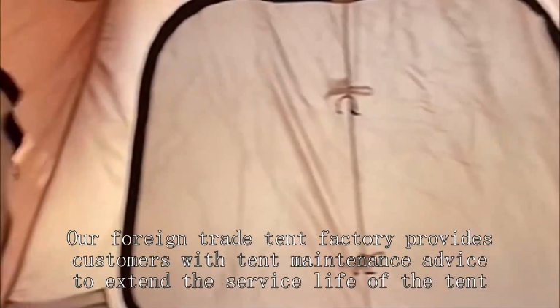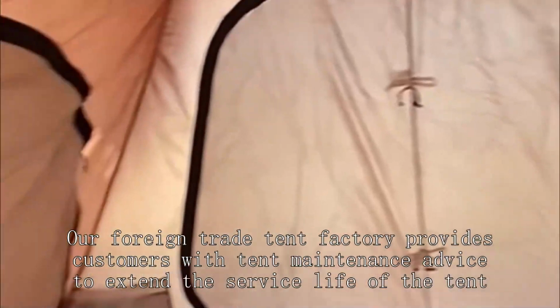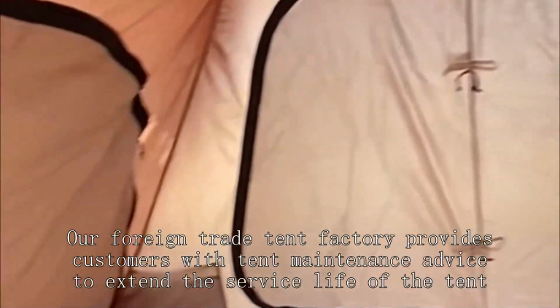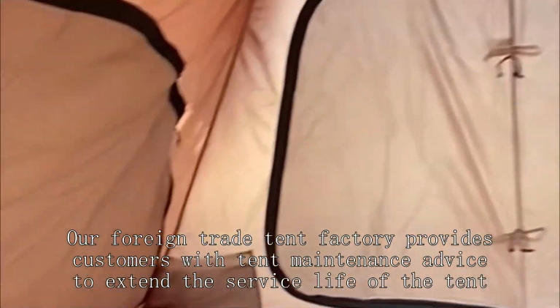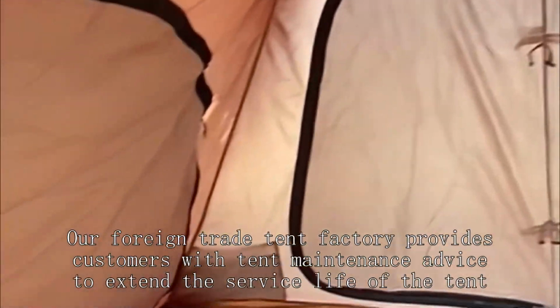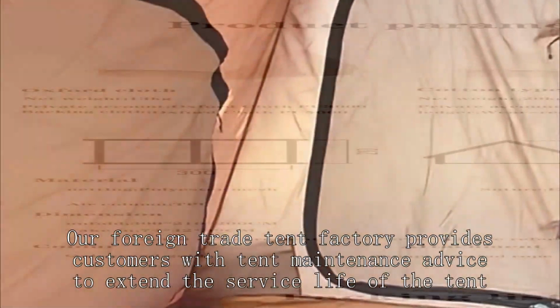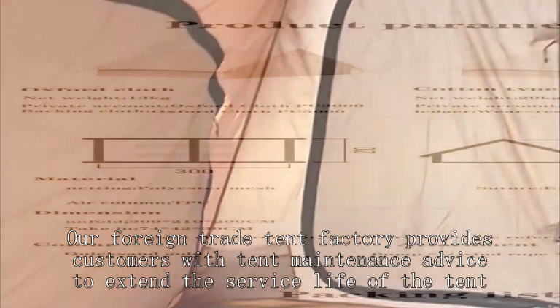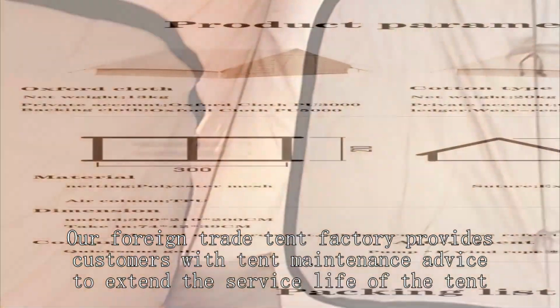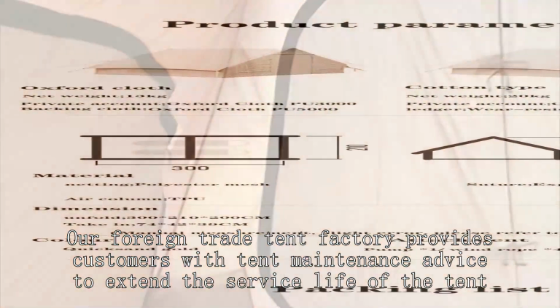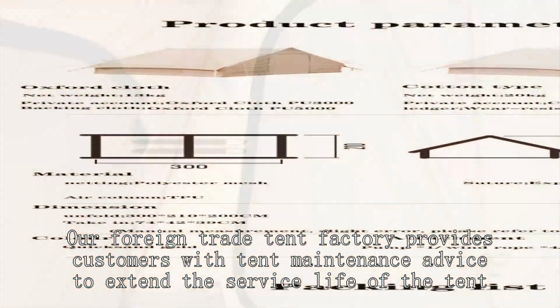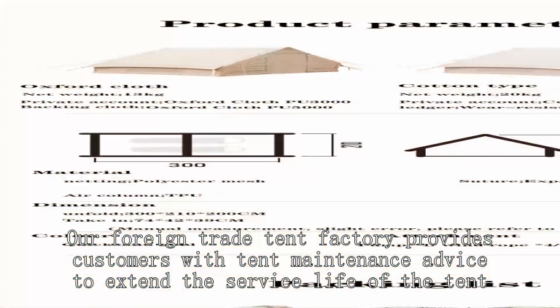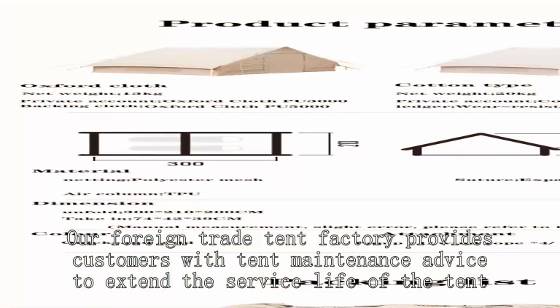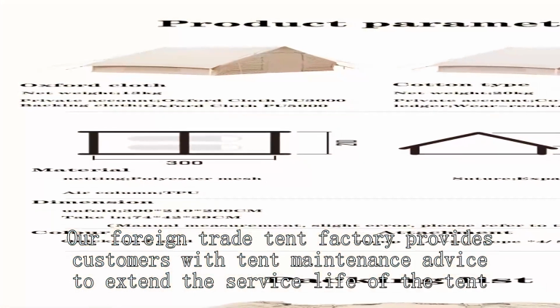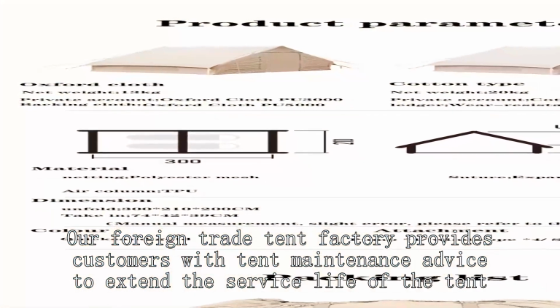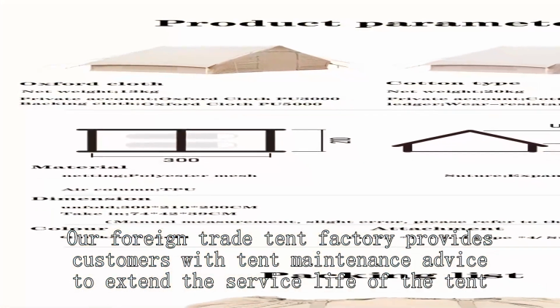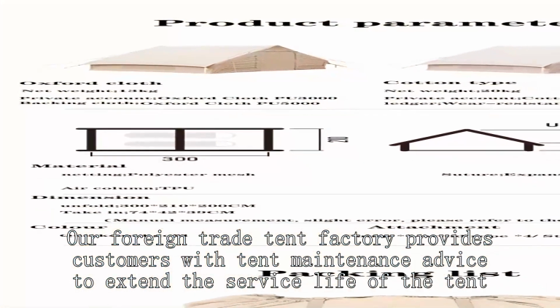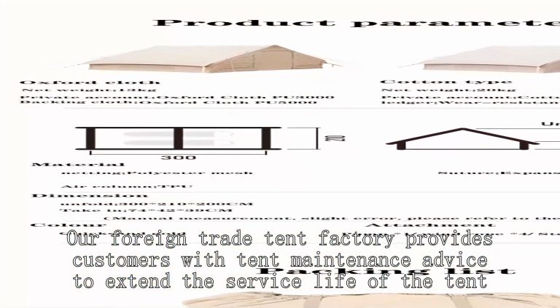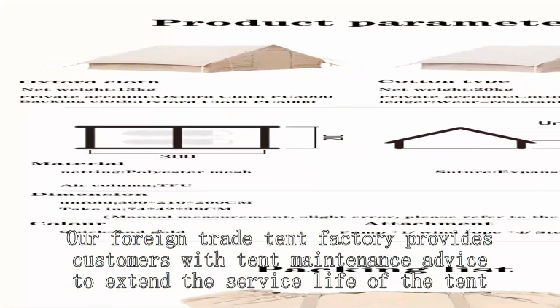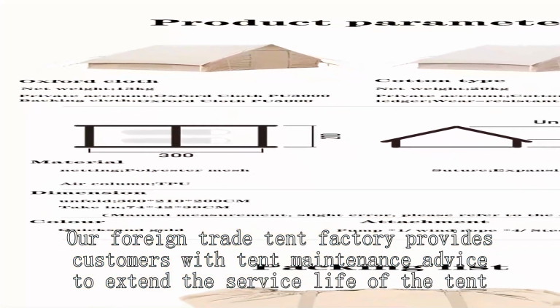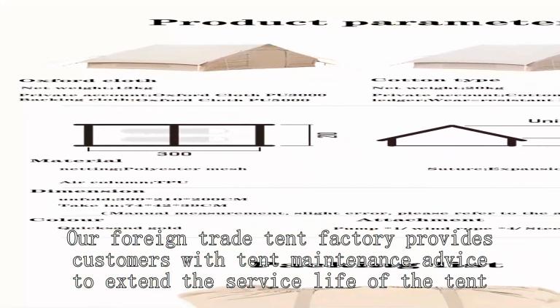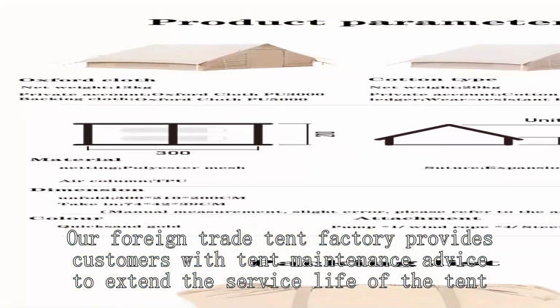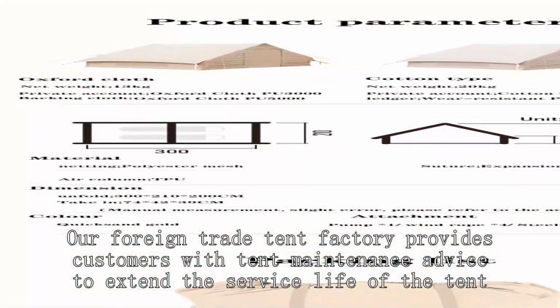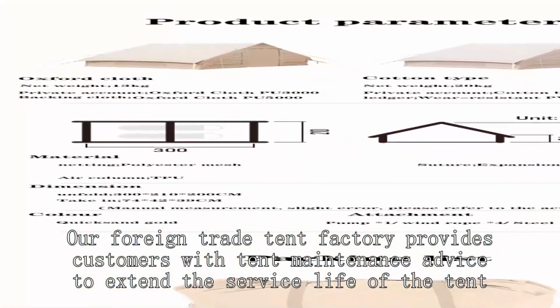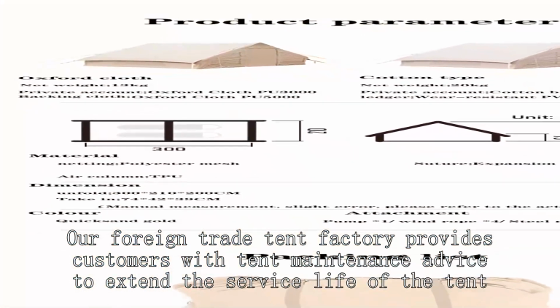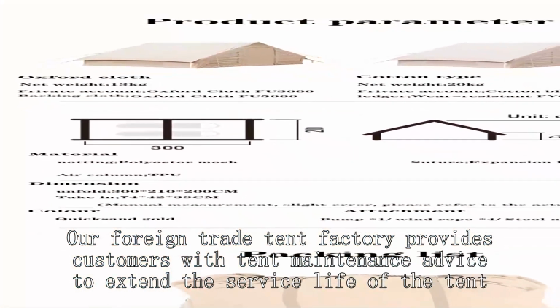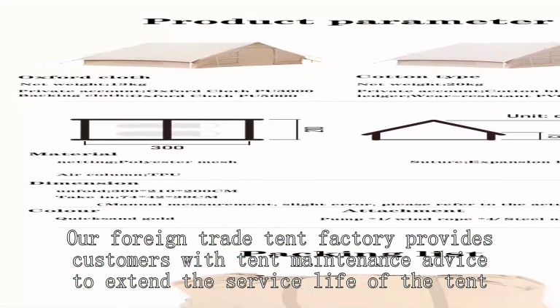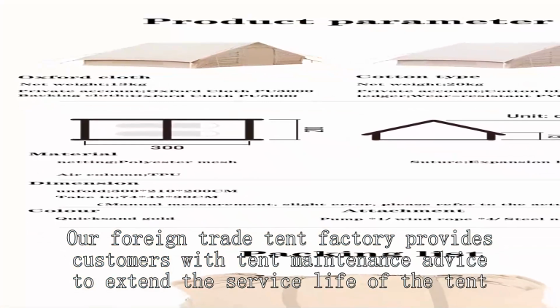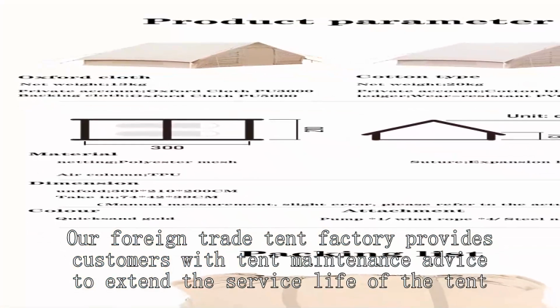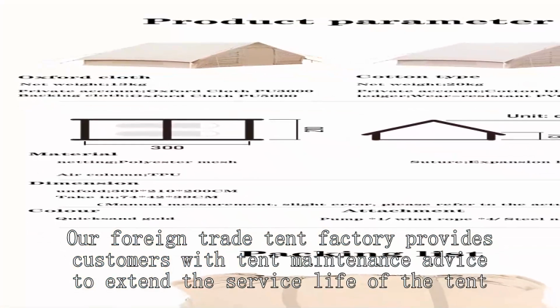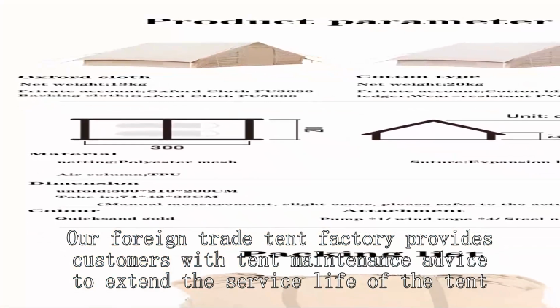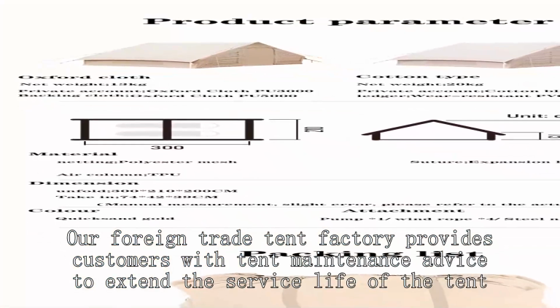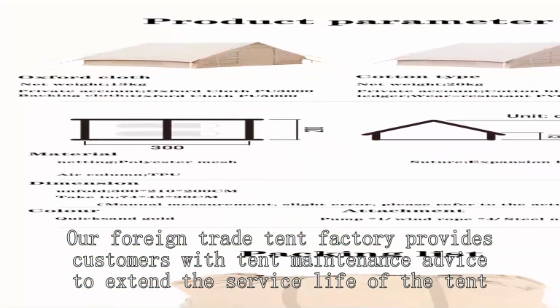Our foreign trade tent factory provides customers with tent maintenance advice to extend the service life of the tent.